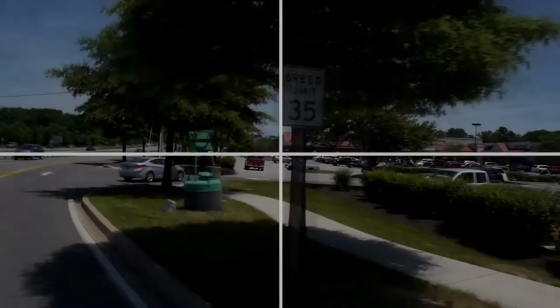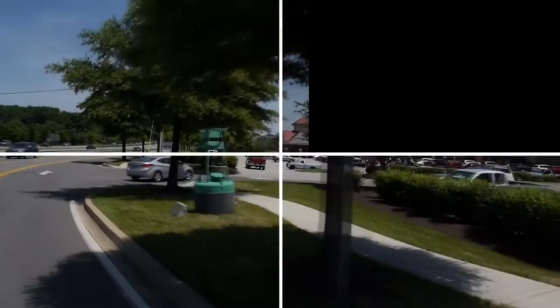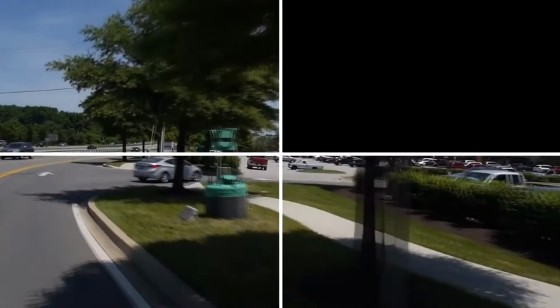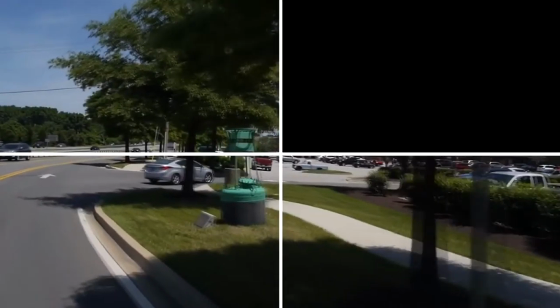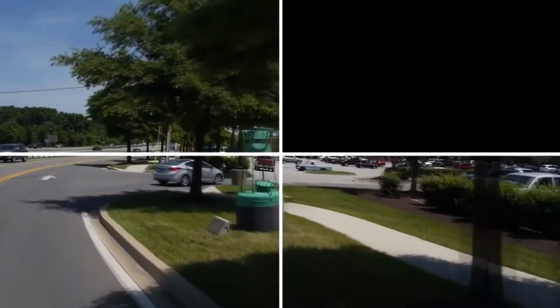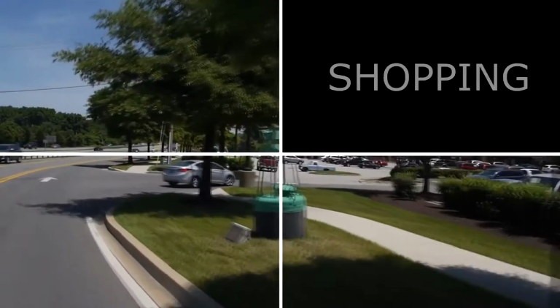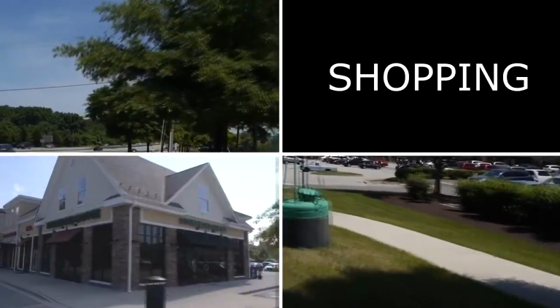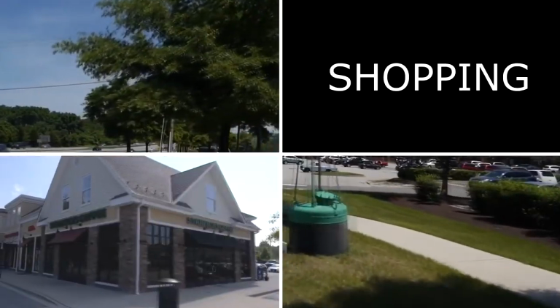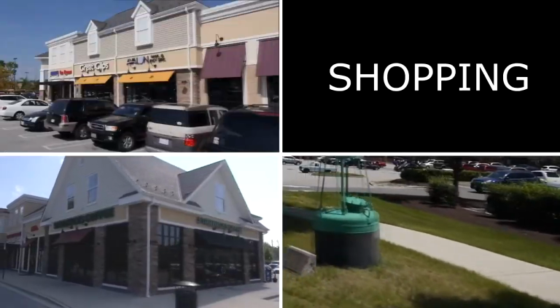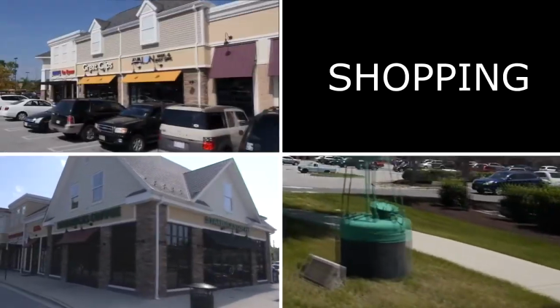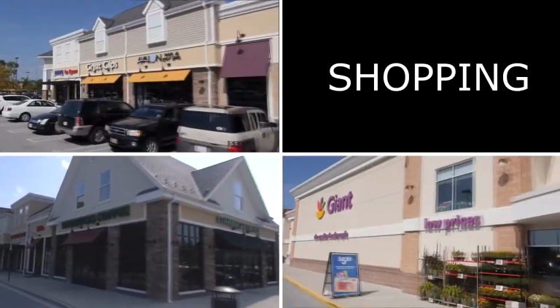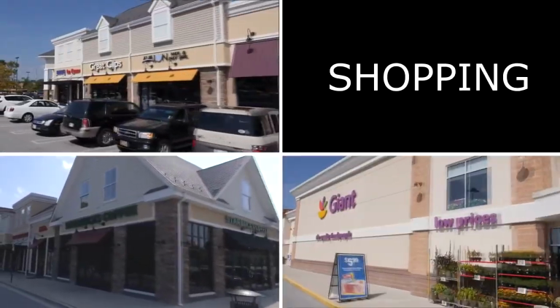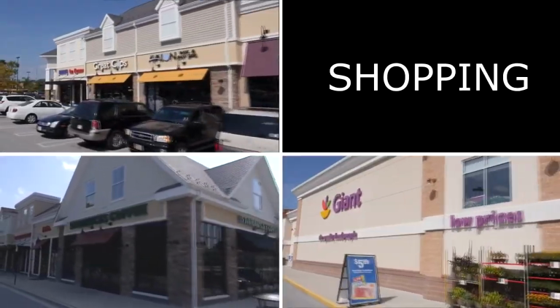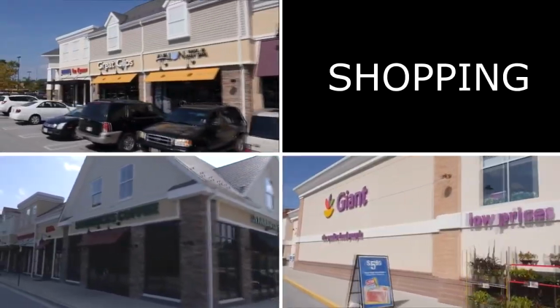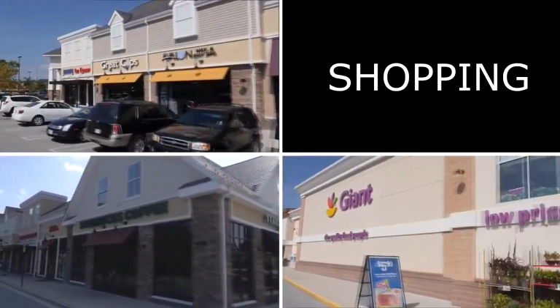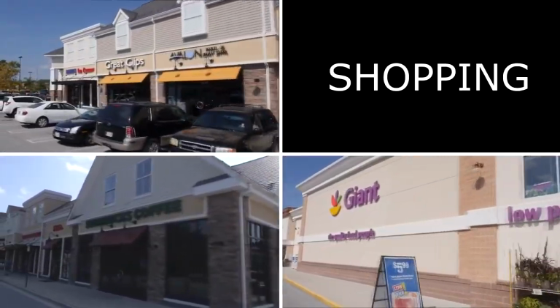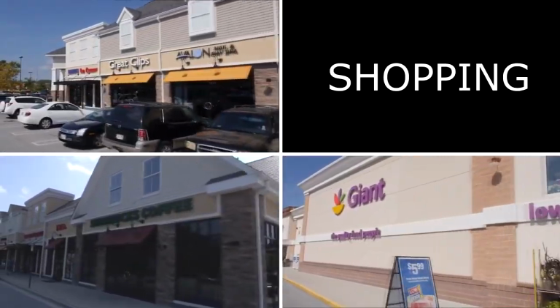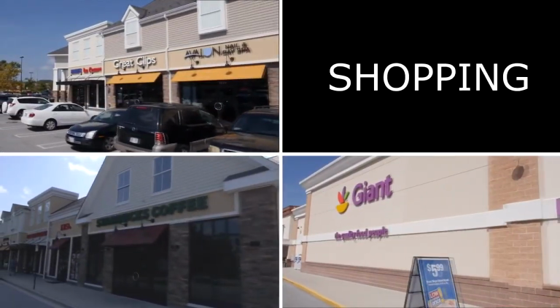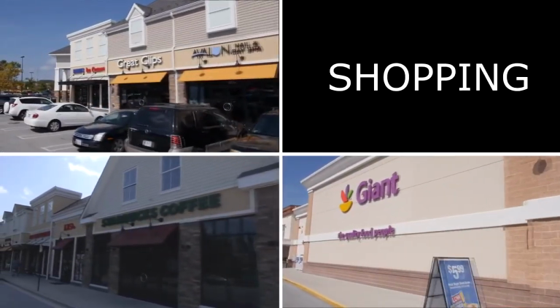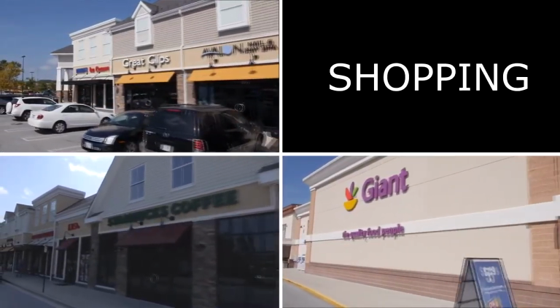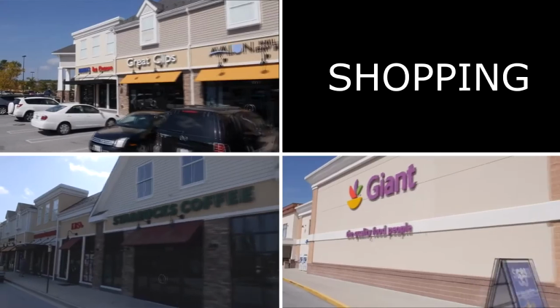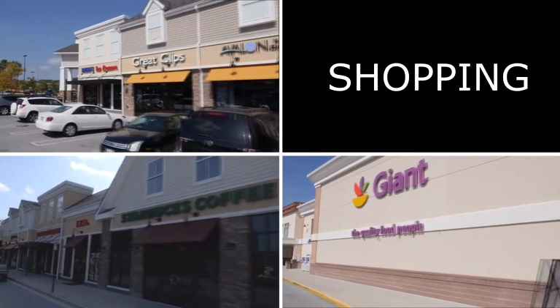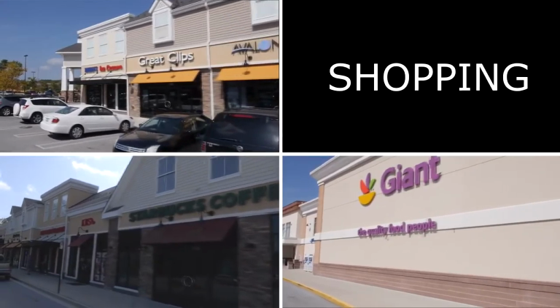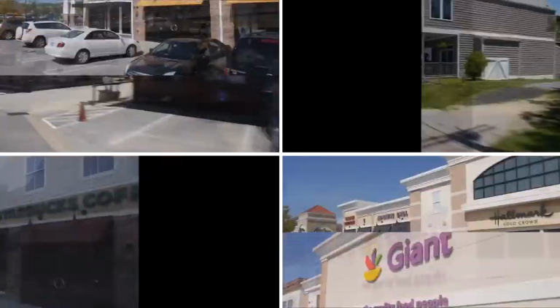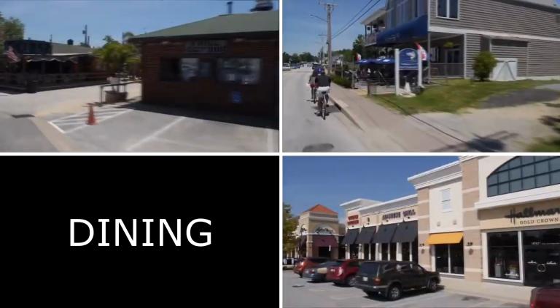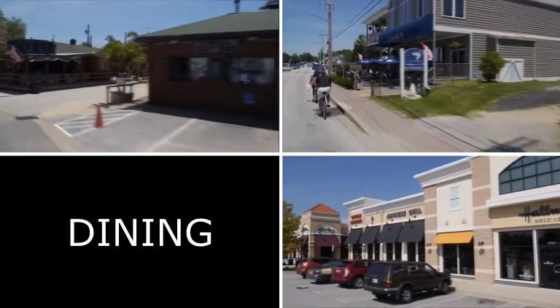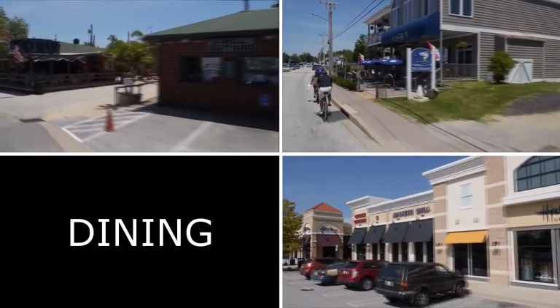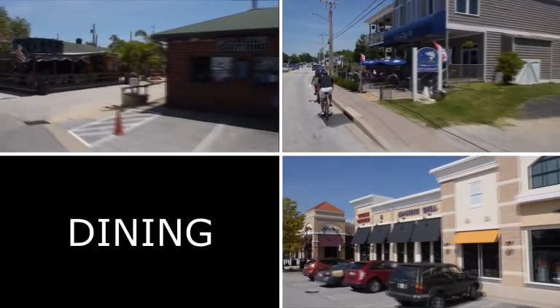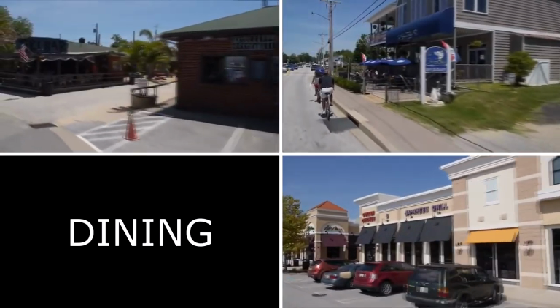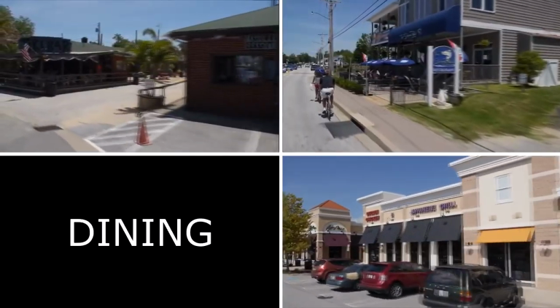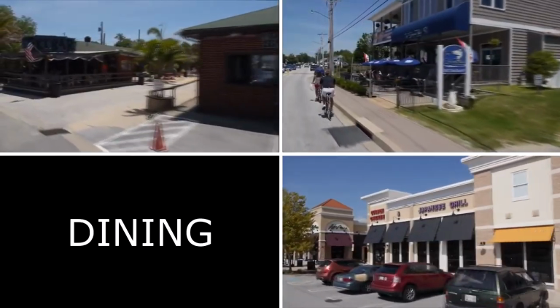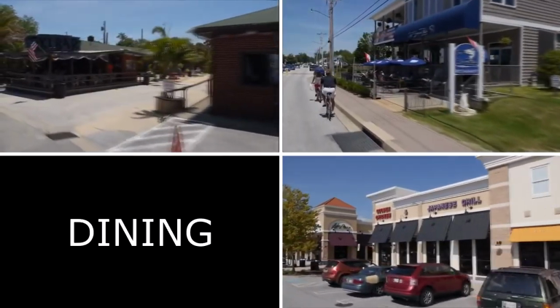The community of Solomons and Solomons Island provides plenty of shopping, fine dining, and entertainment.